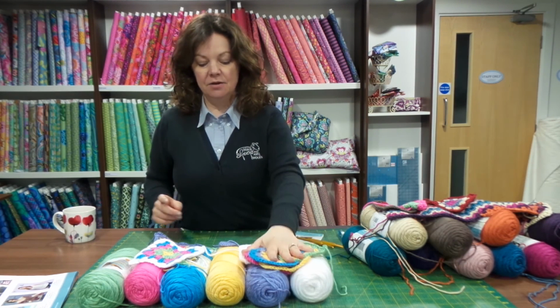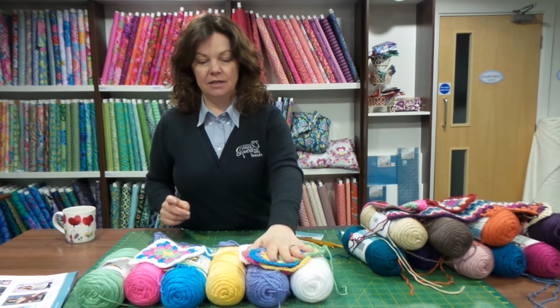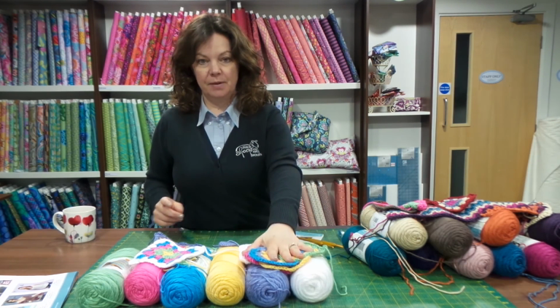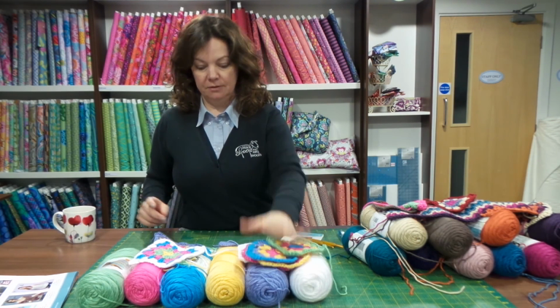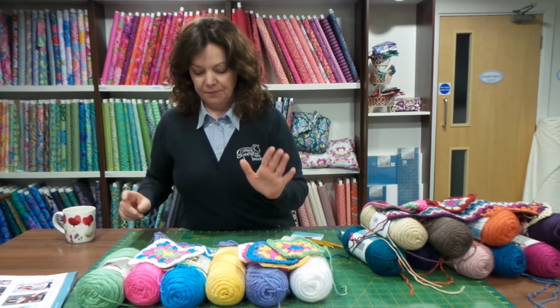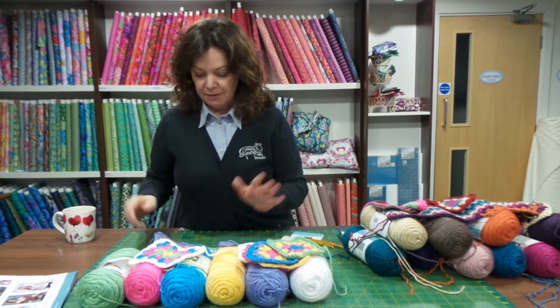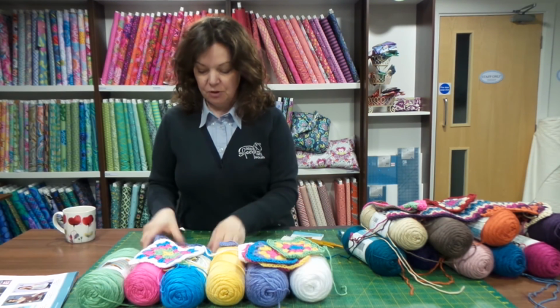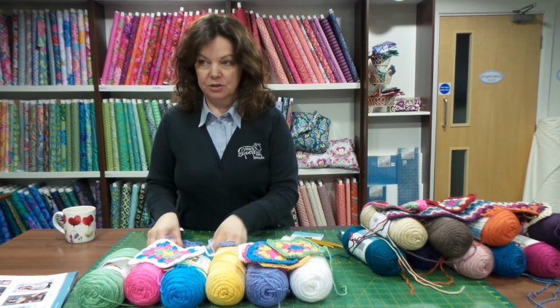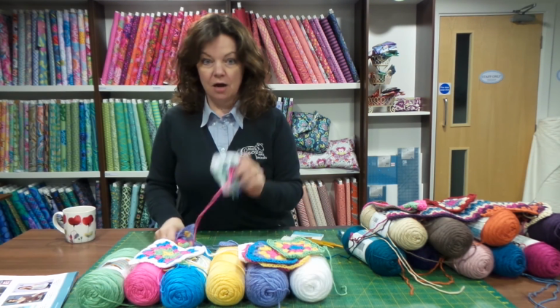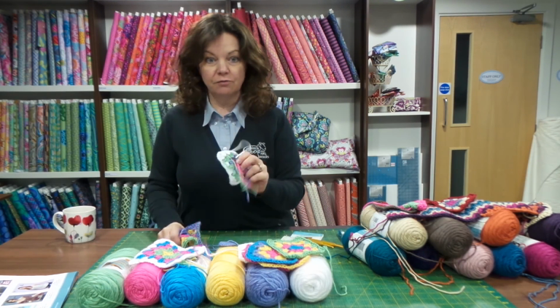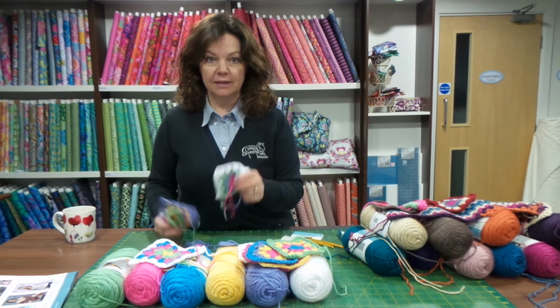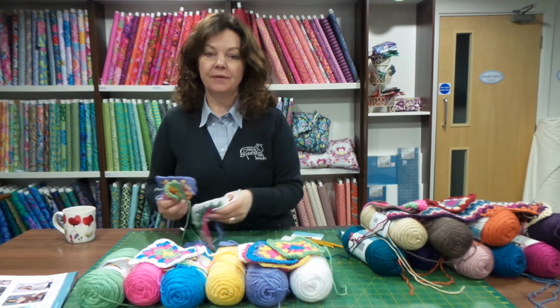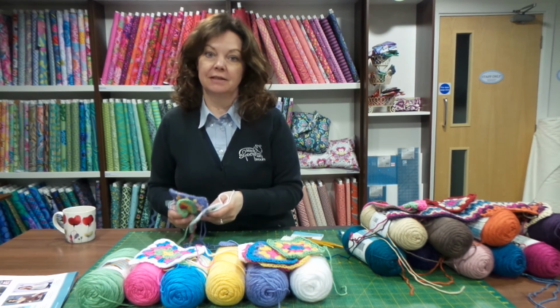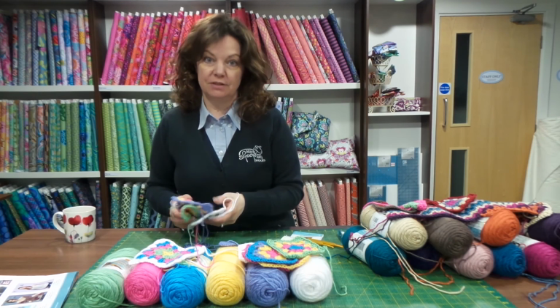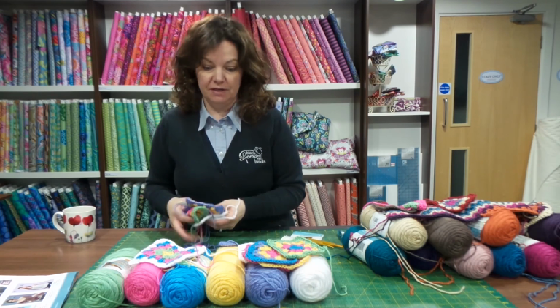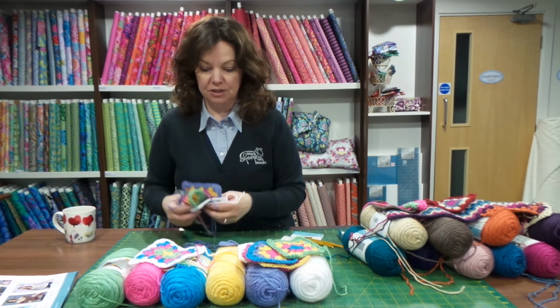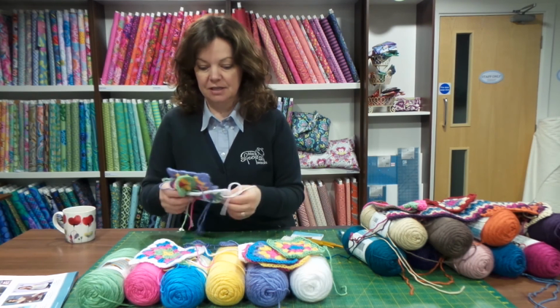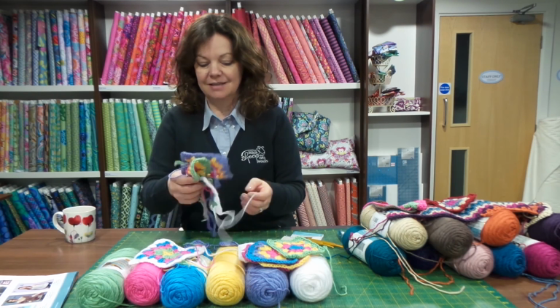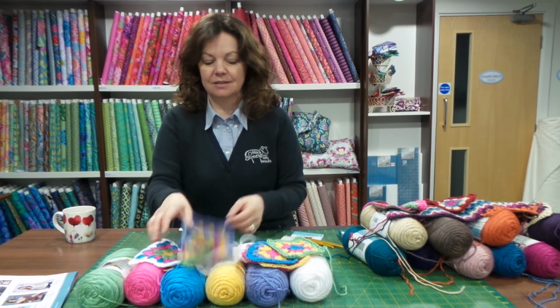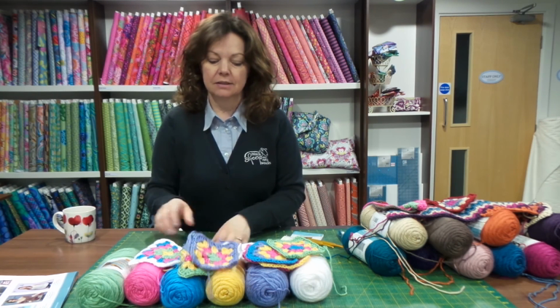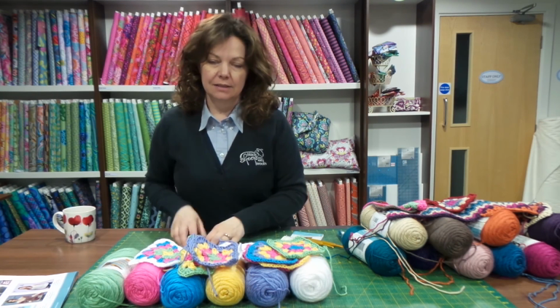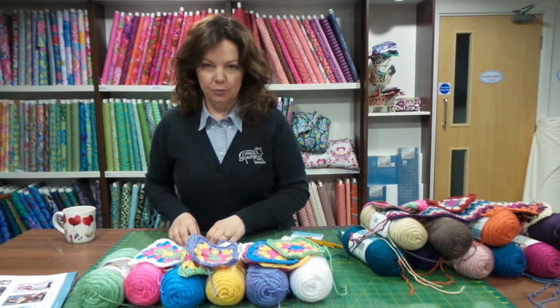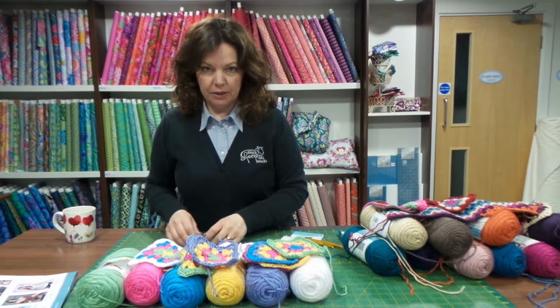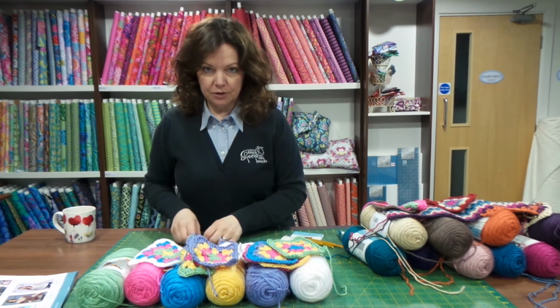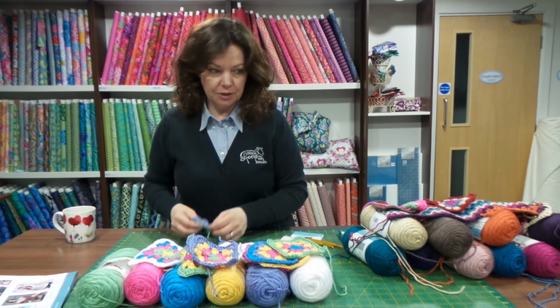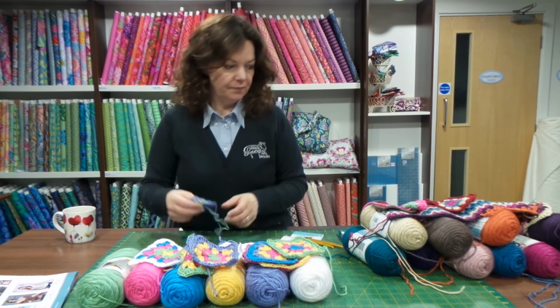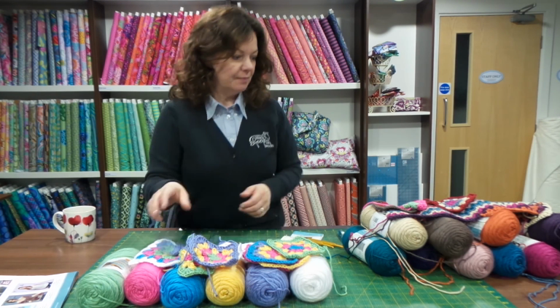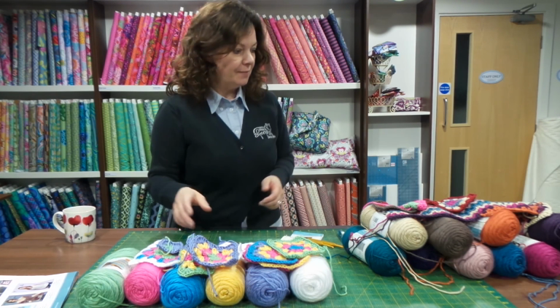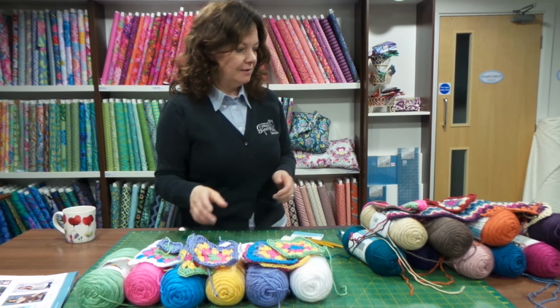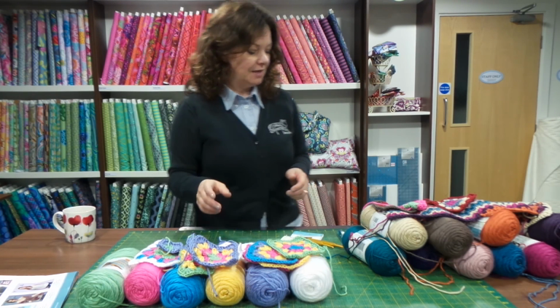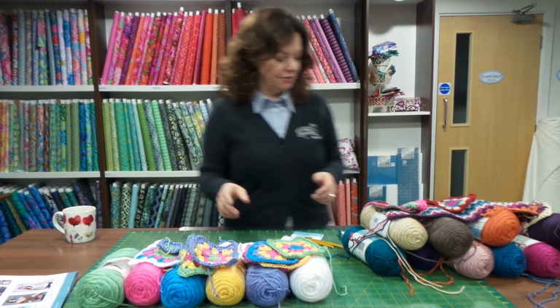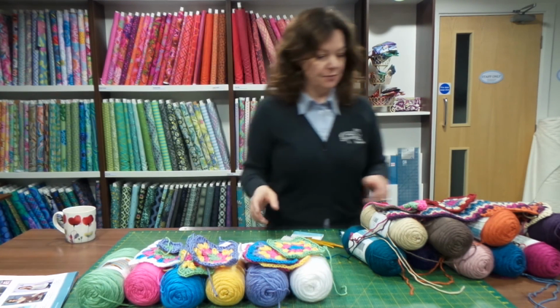Keep your eyes peeled because hopefully I'll have this finished in the next week or two — you never know!